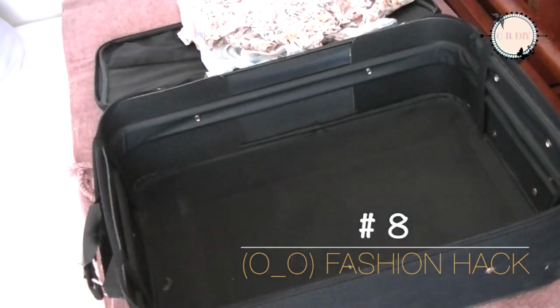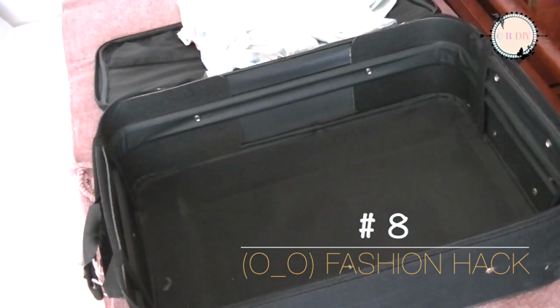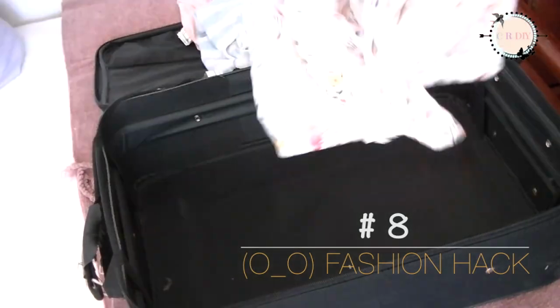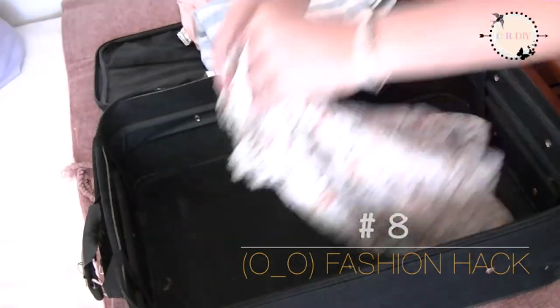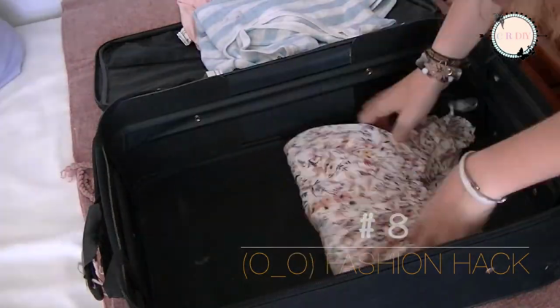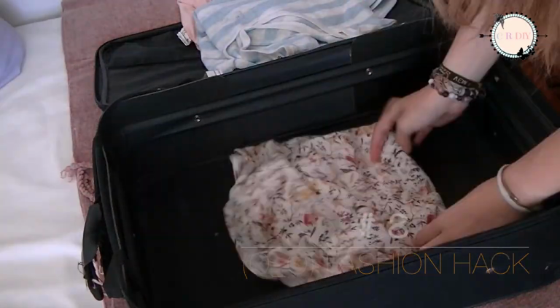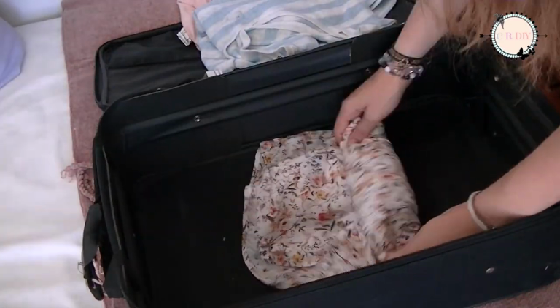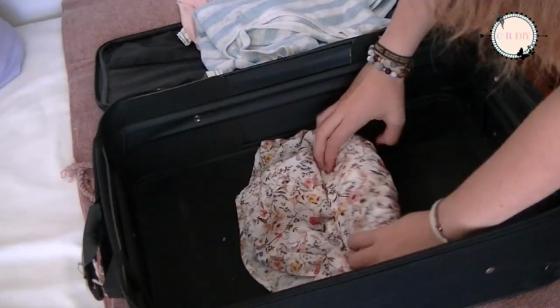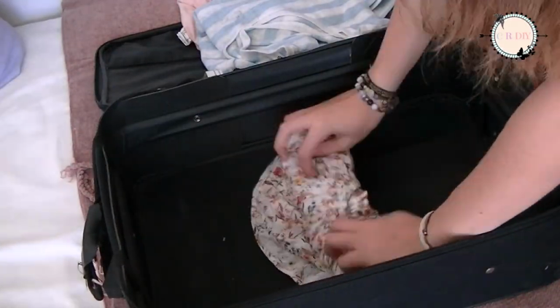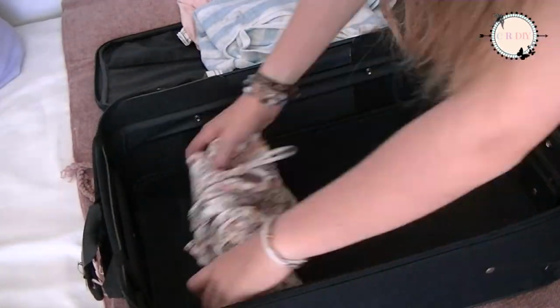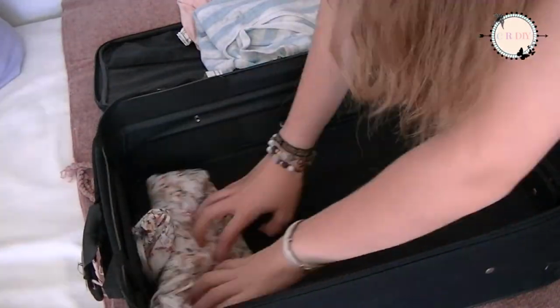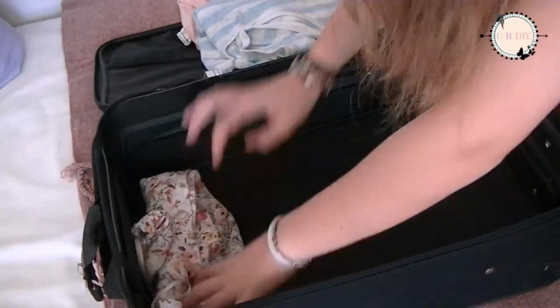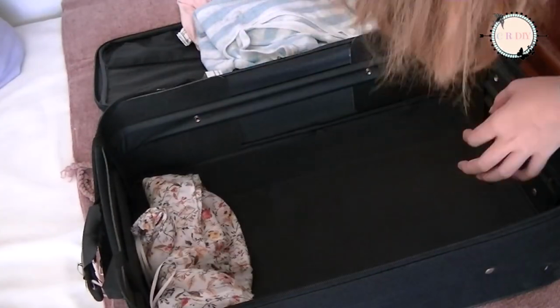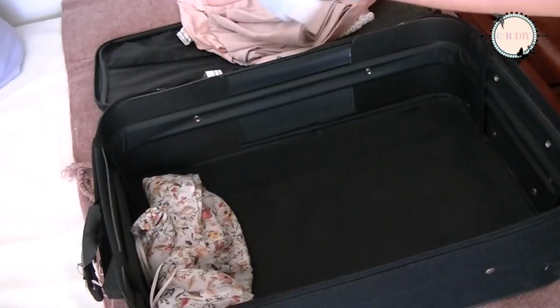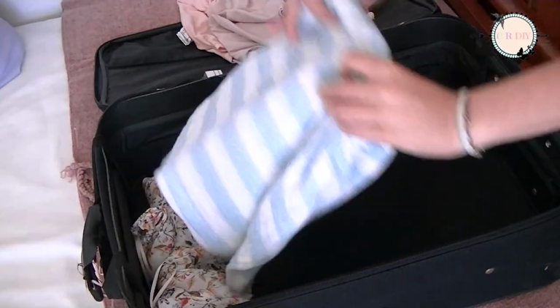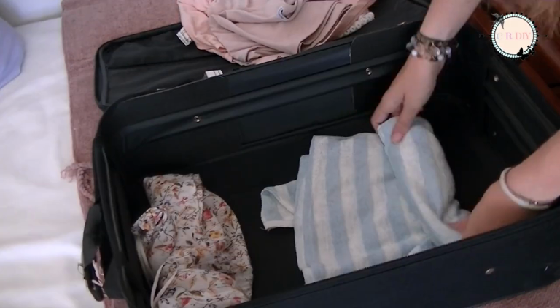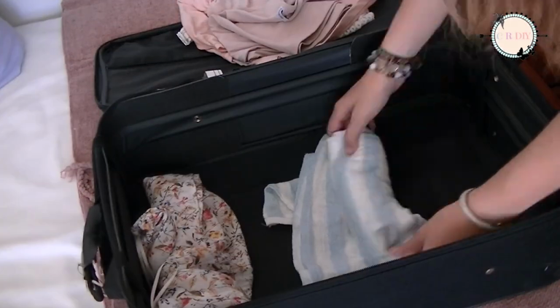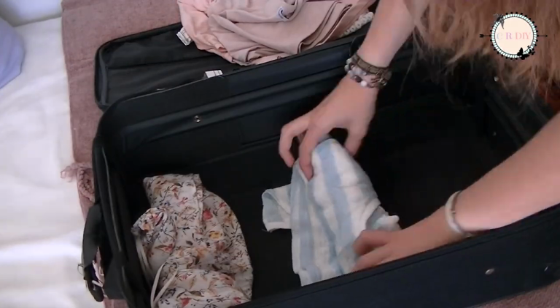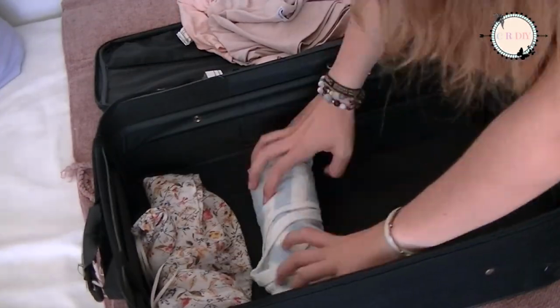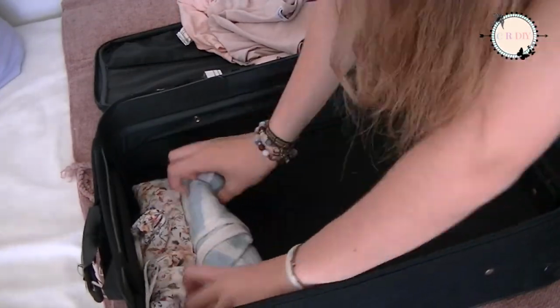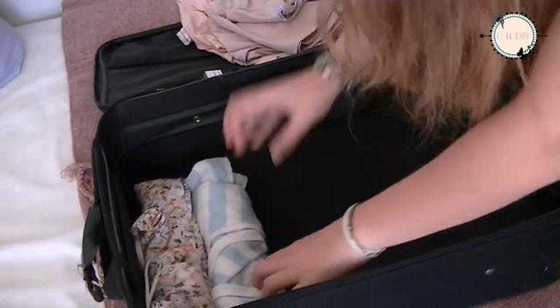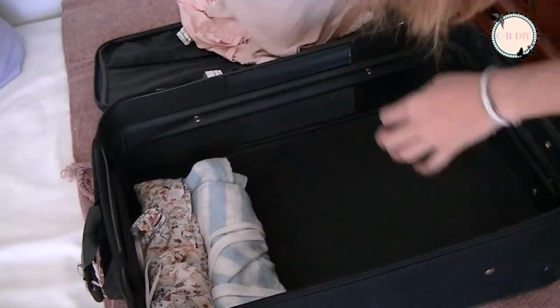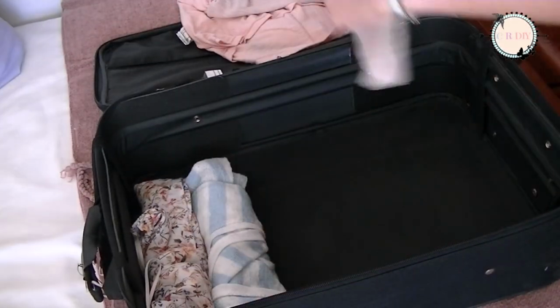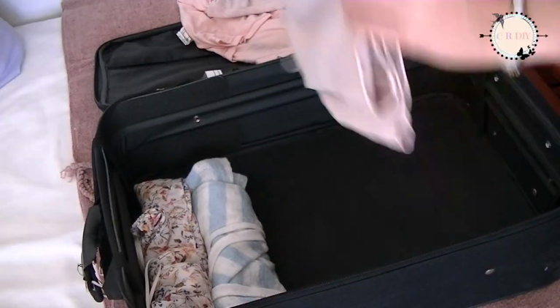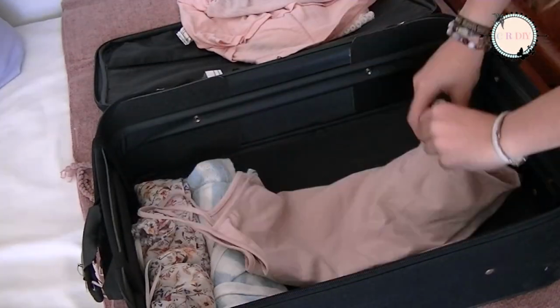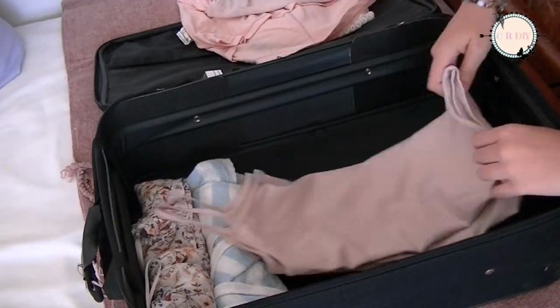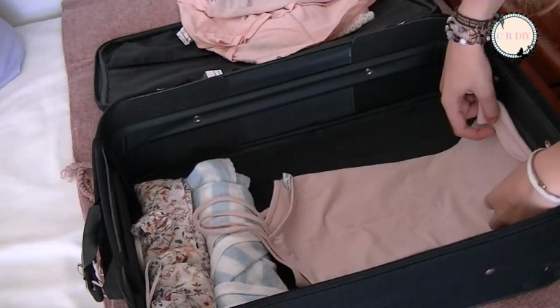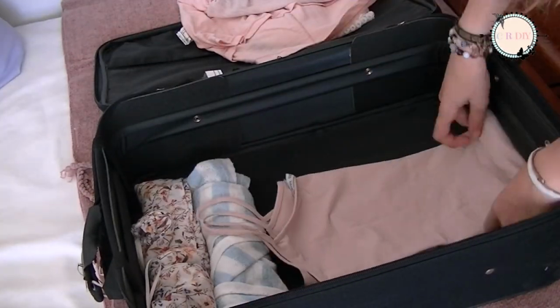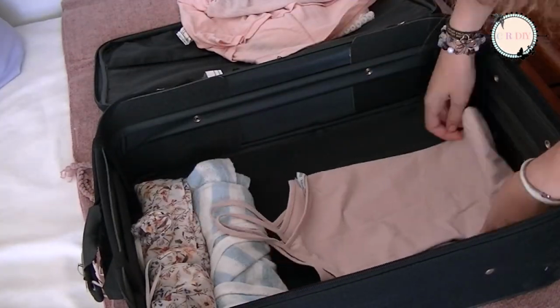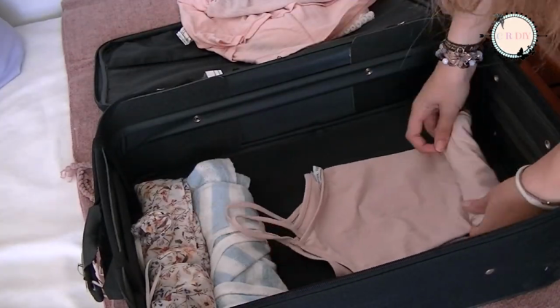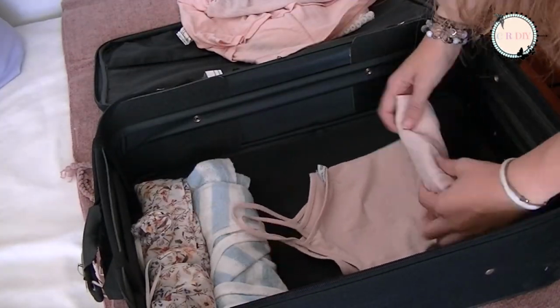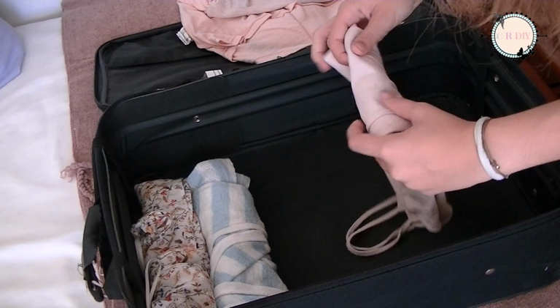Instead of folding clothes the regular way, roll them and you'll save so much space.